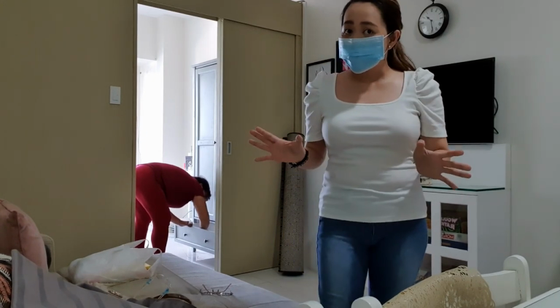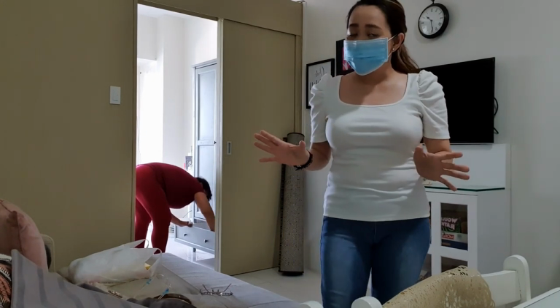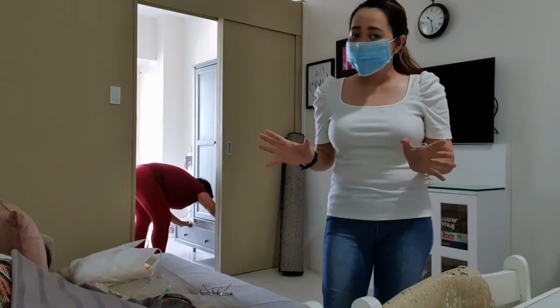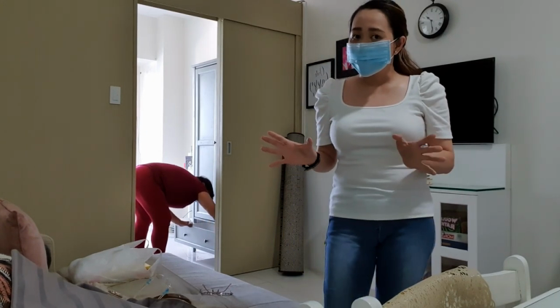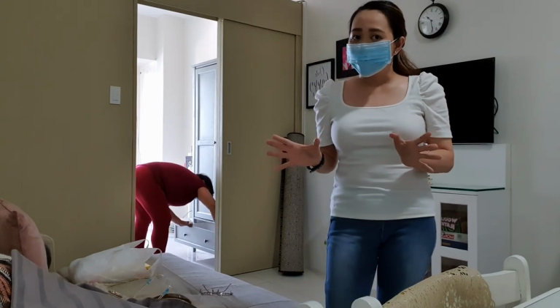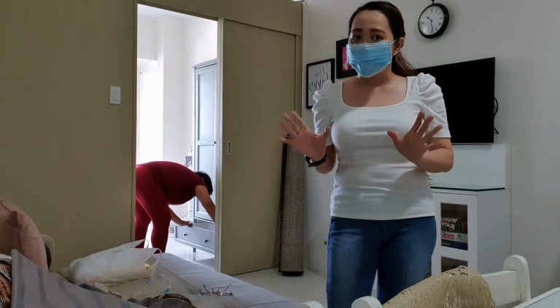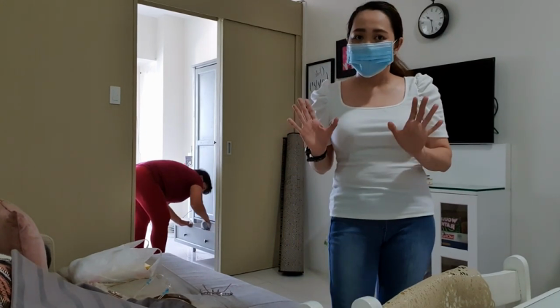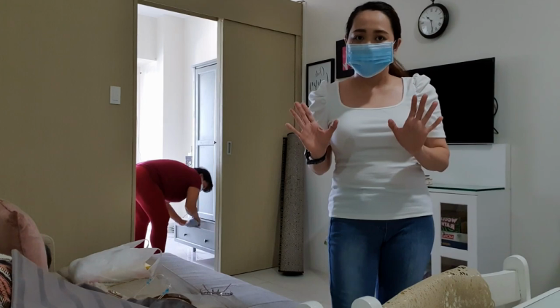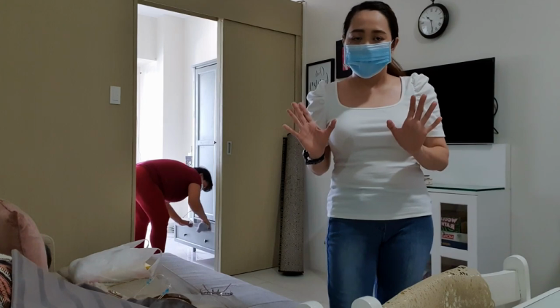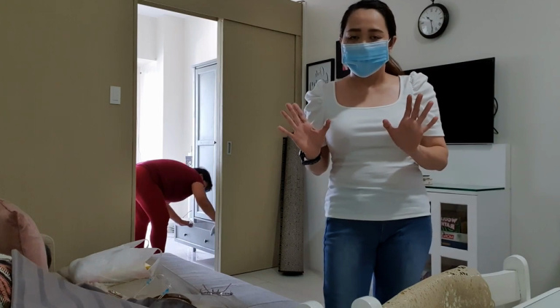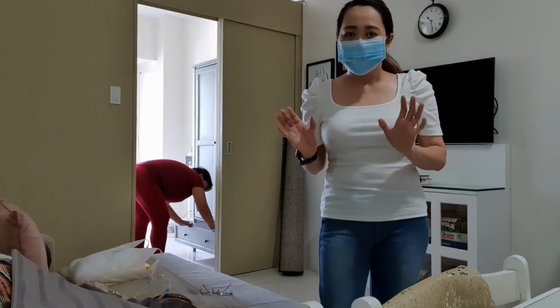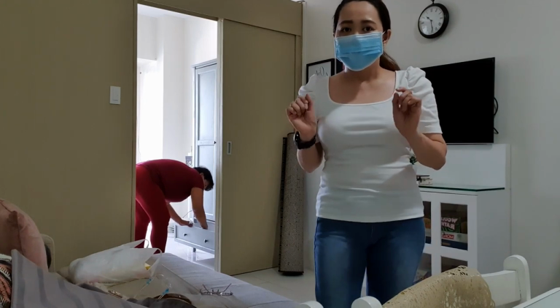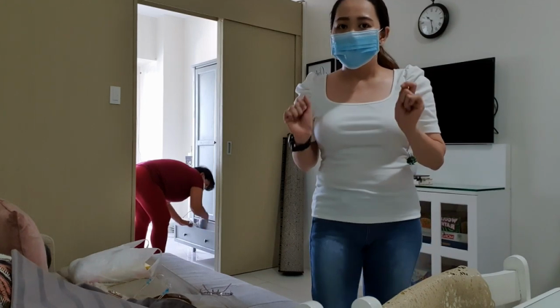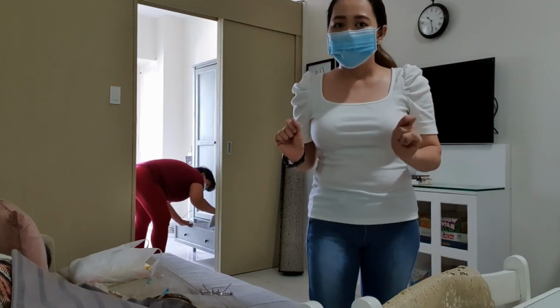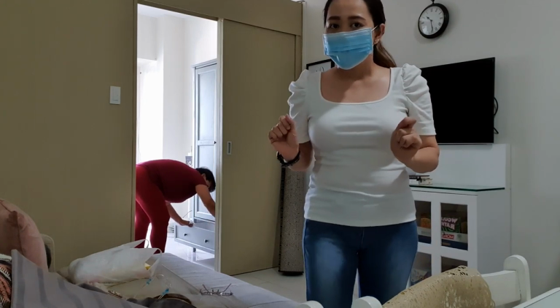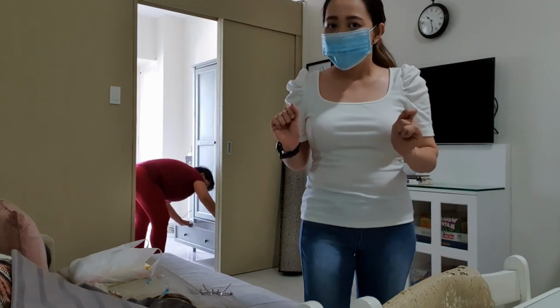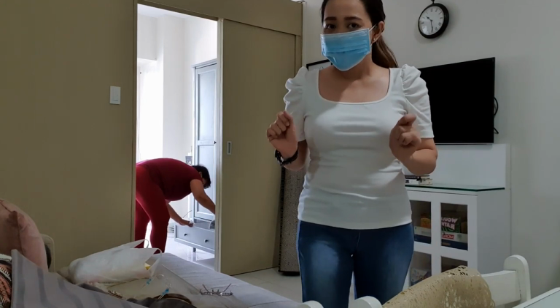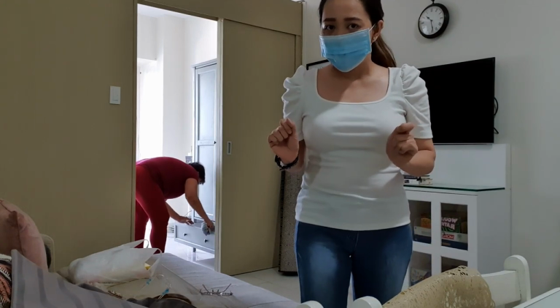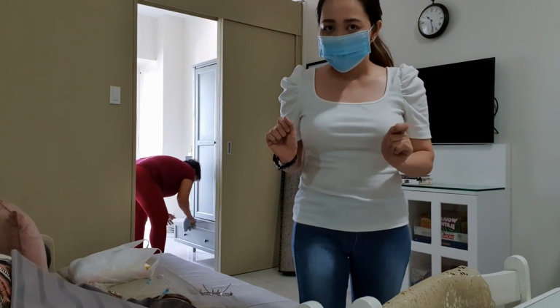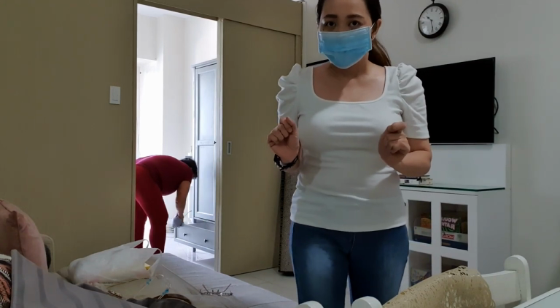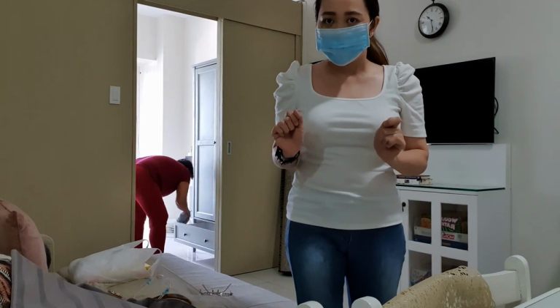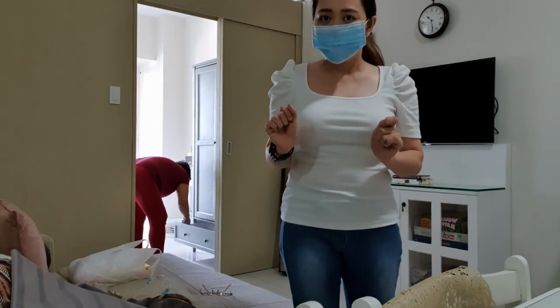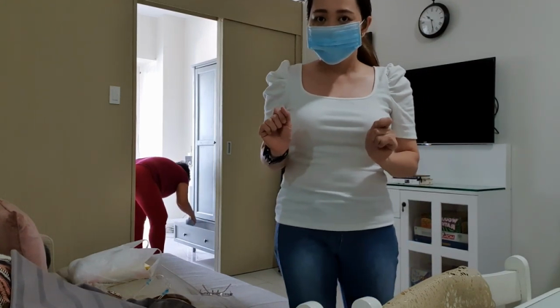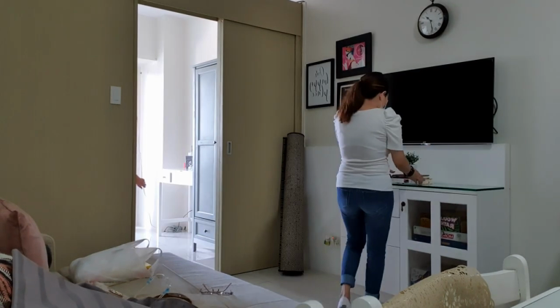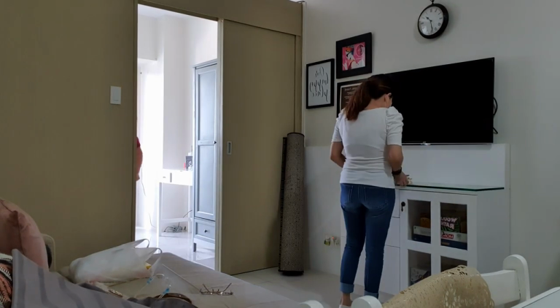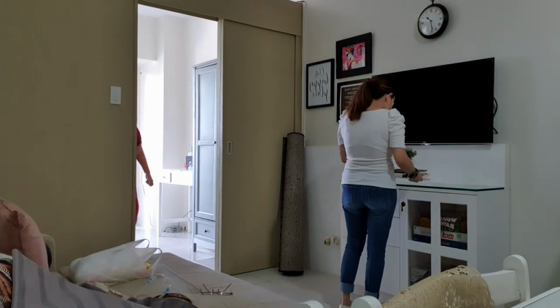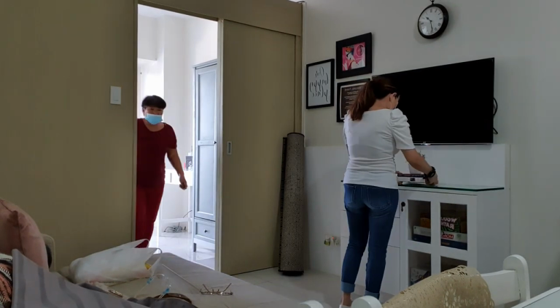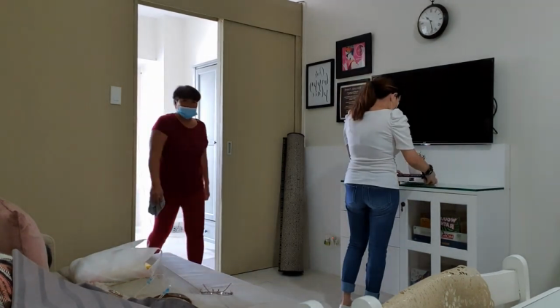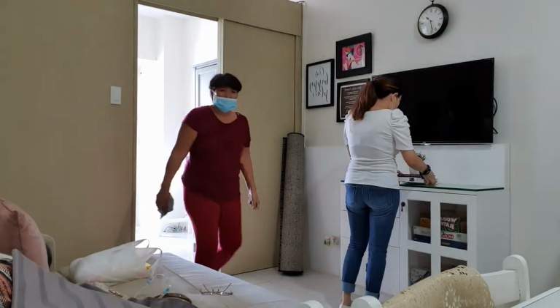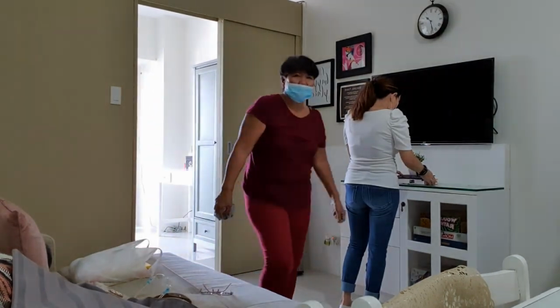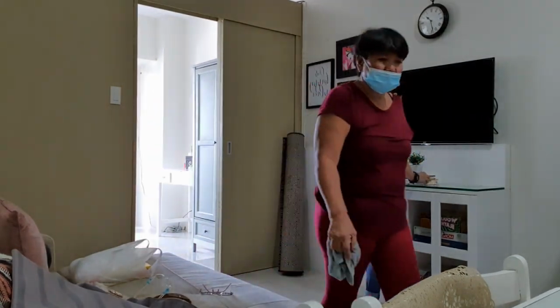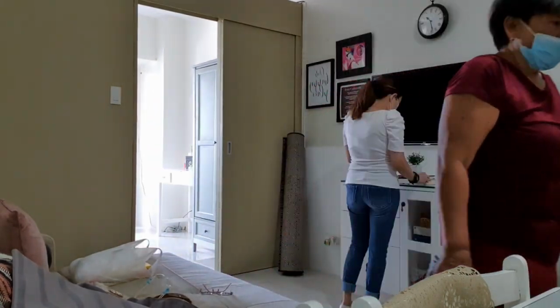The whole place is now cleaned up and ready for renters.